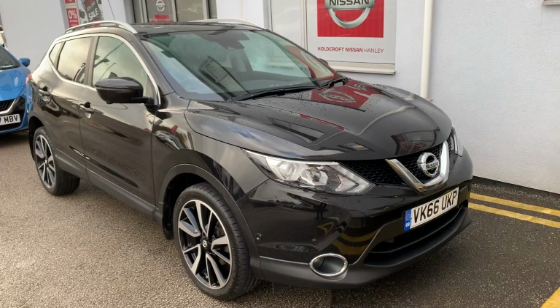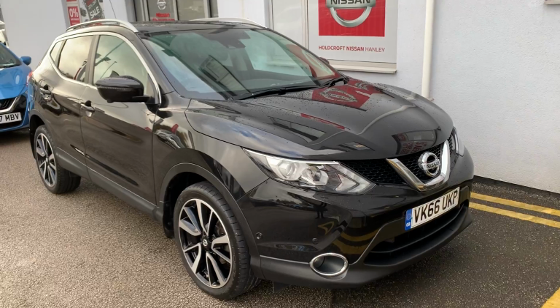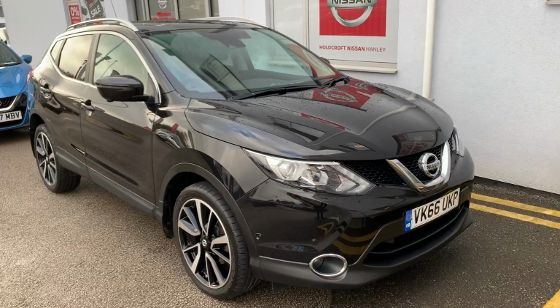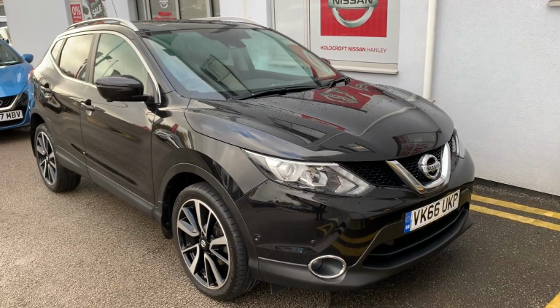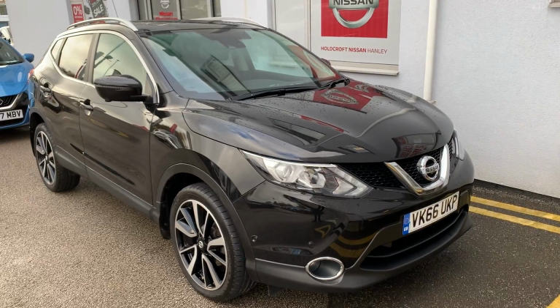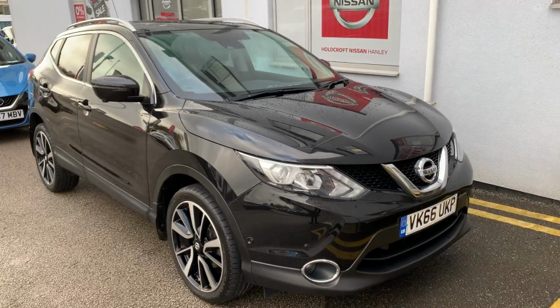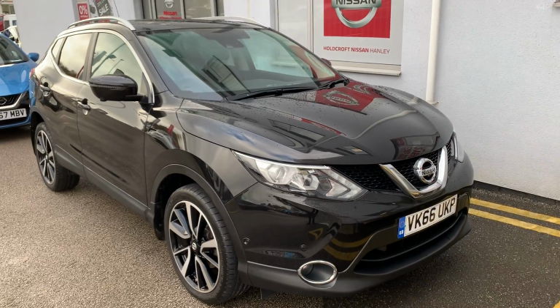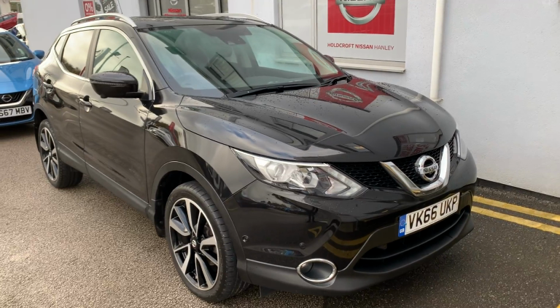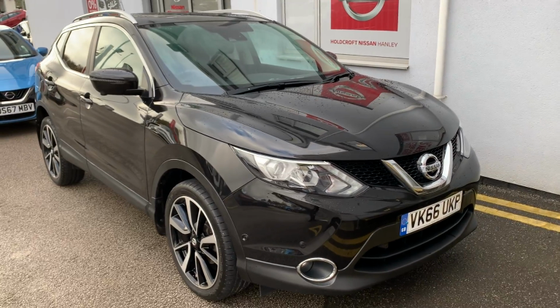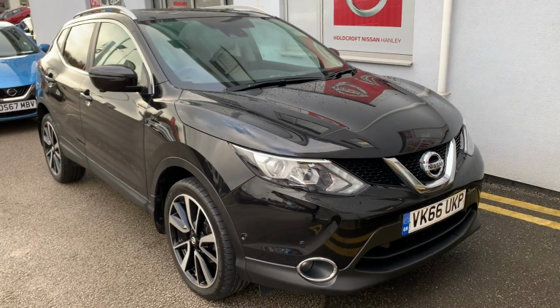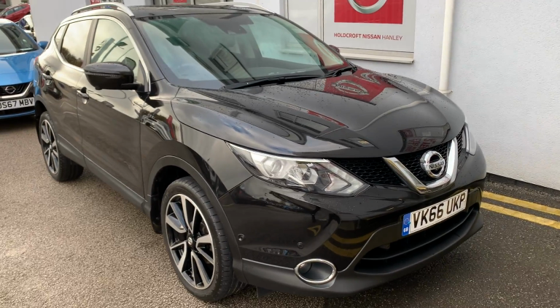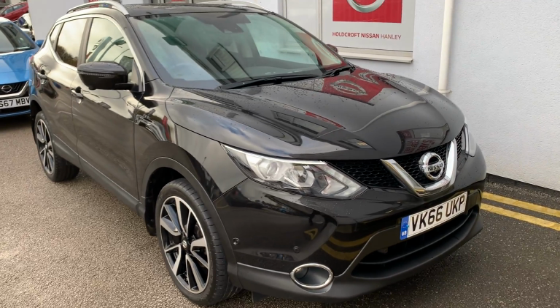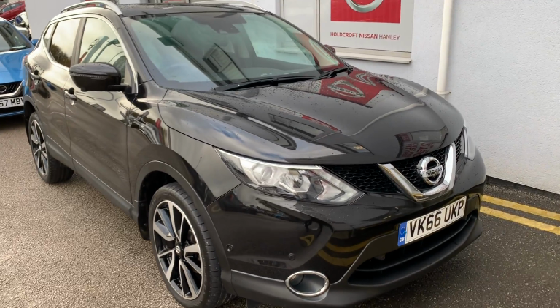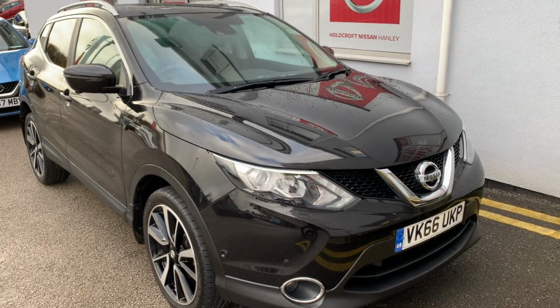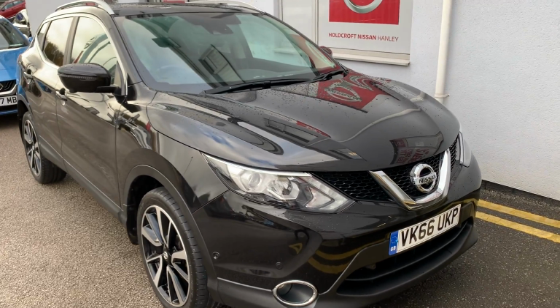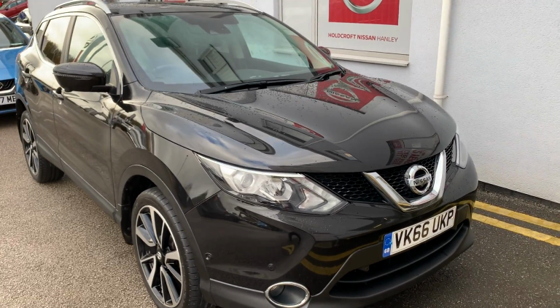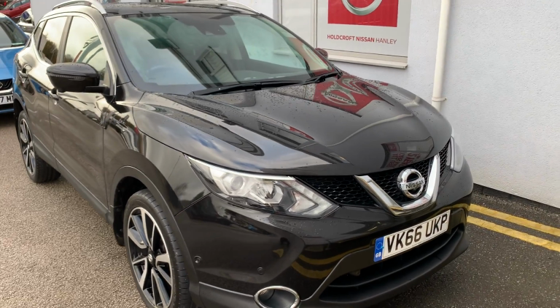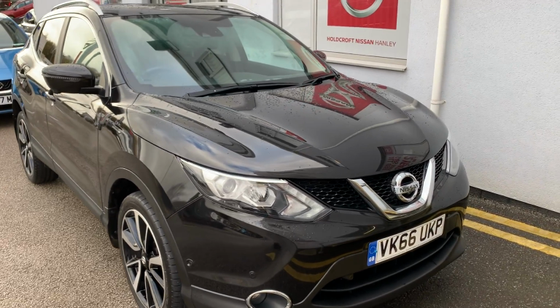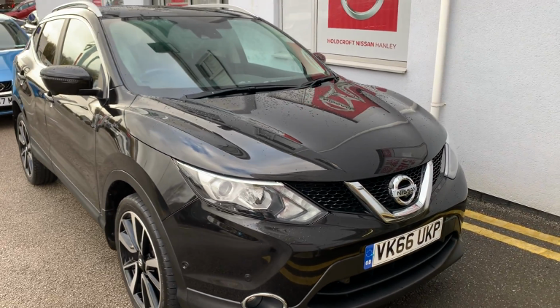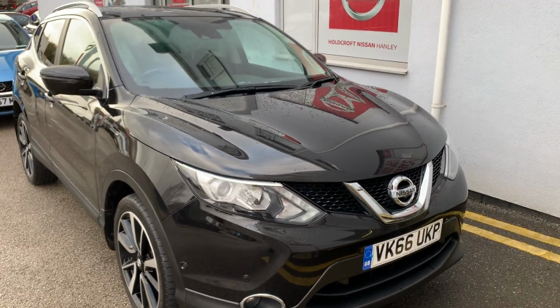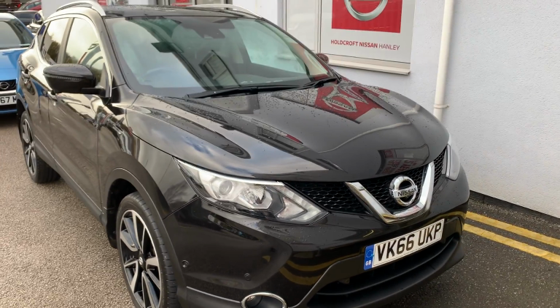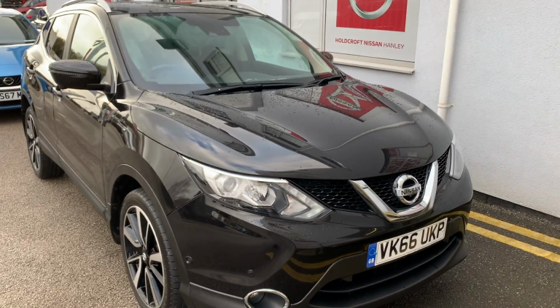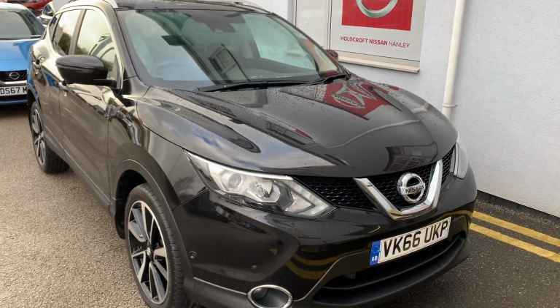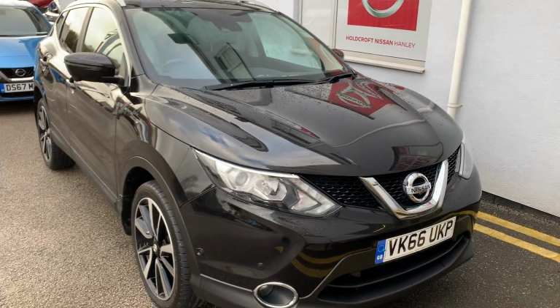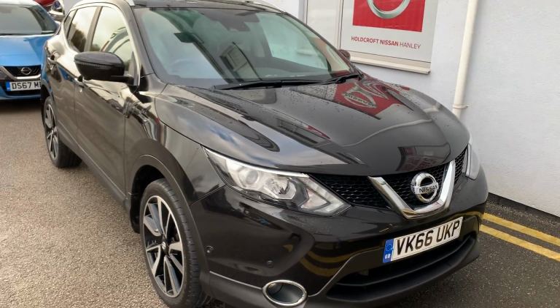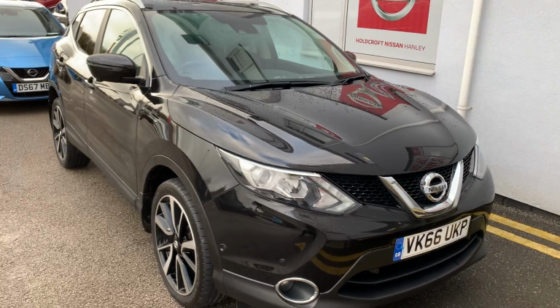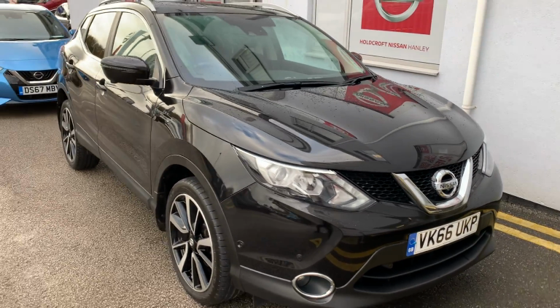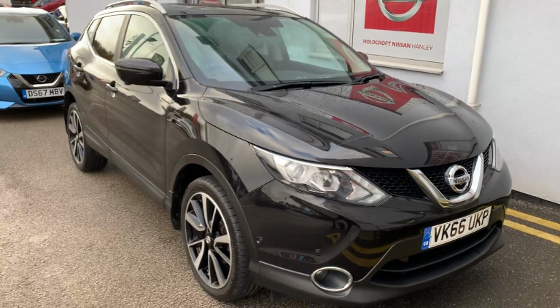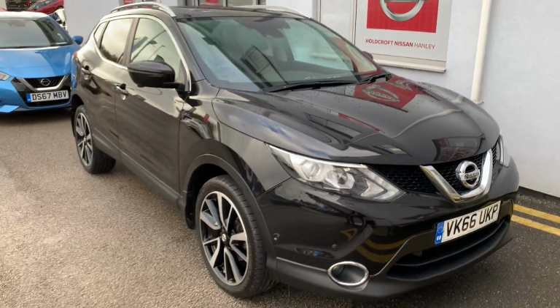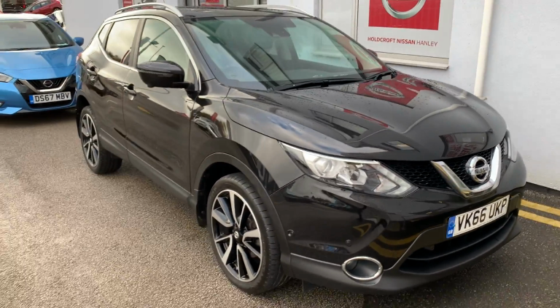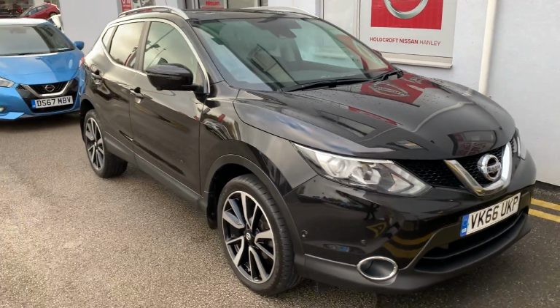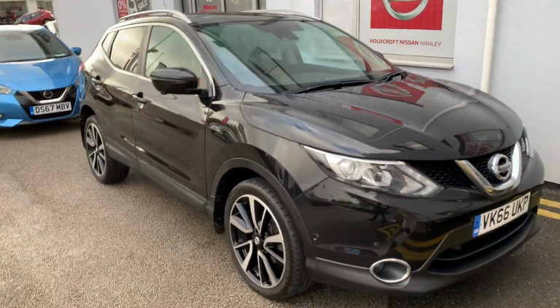Hello there and welcome to Holdcroft Nissan Hanley. We have the Nissan Qashqai VK66UKP.